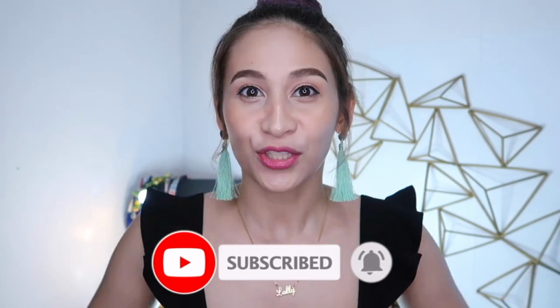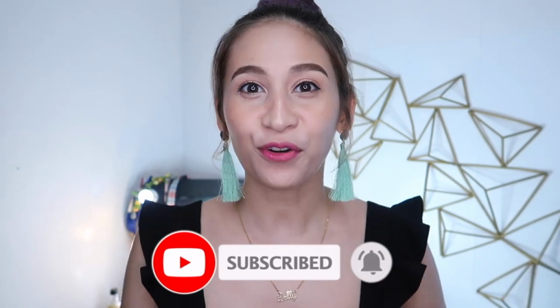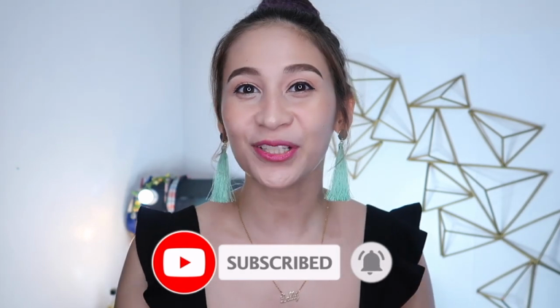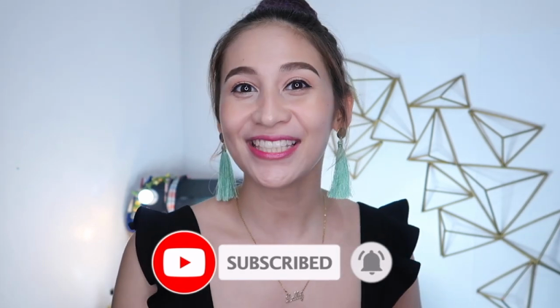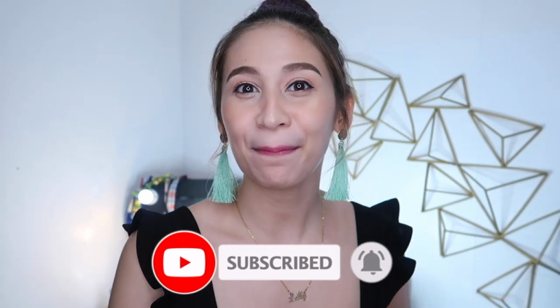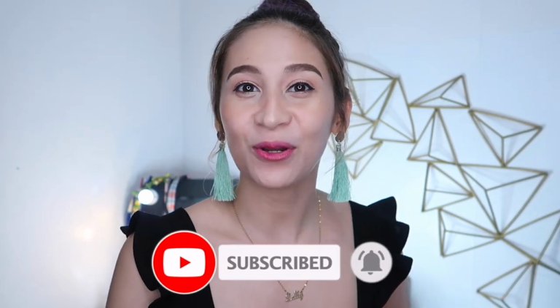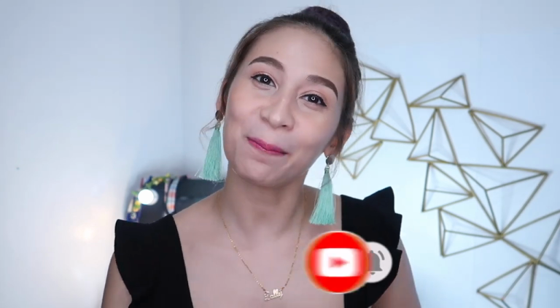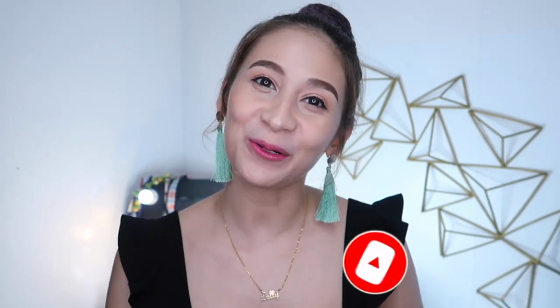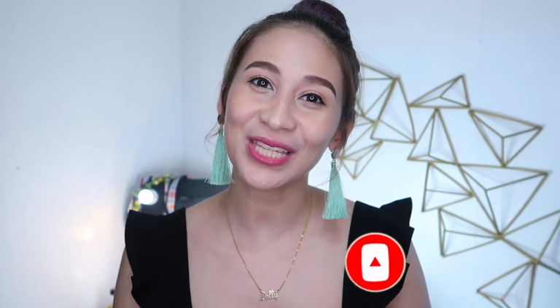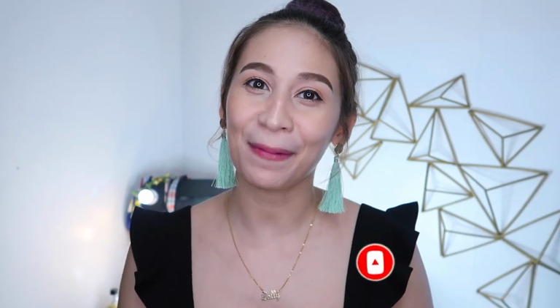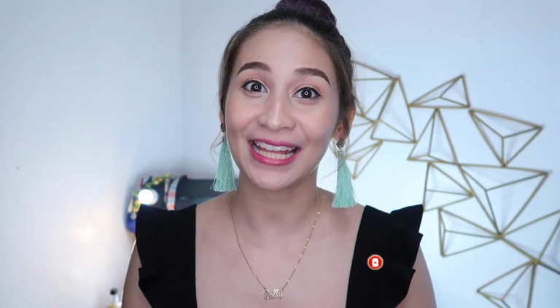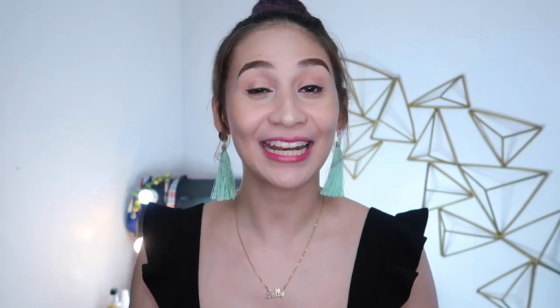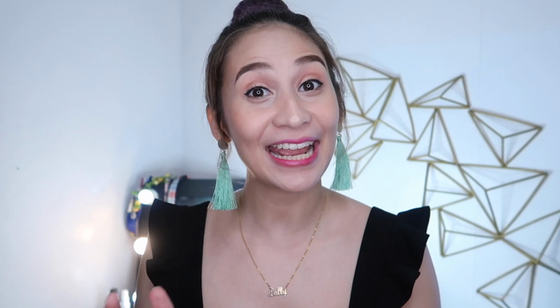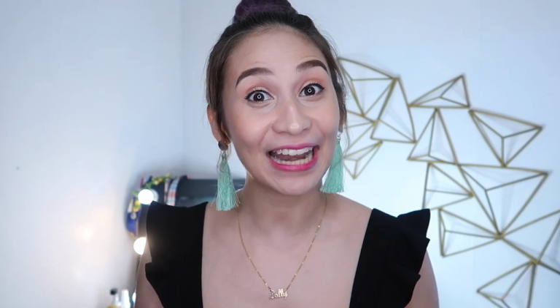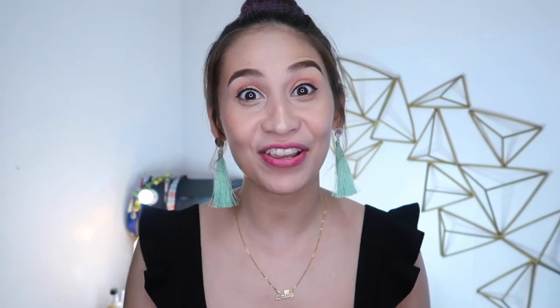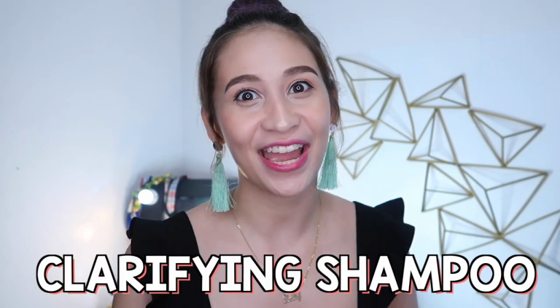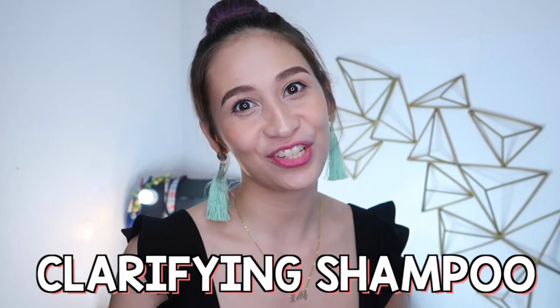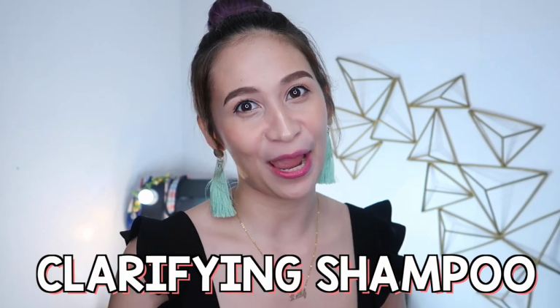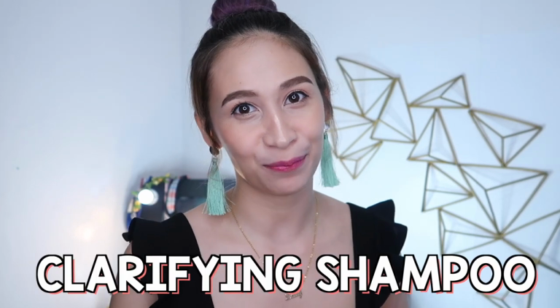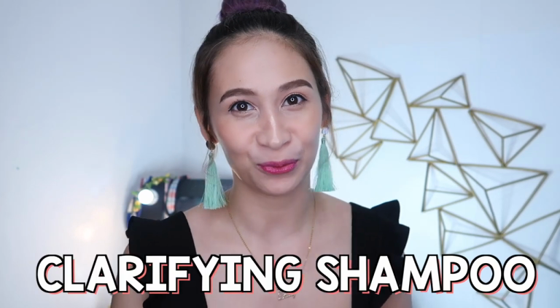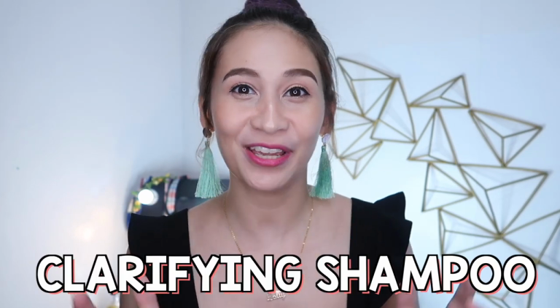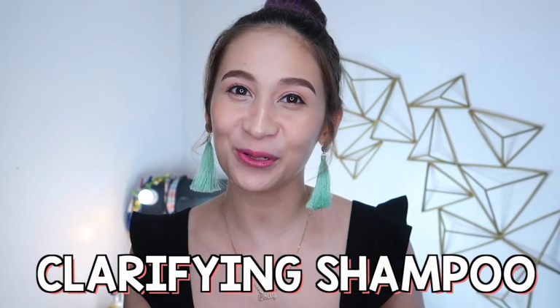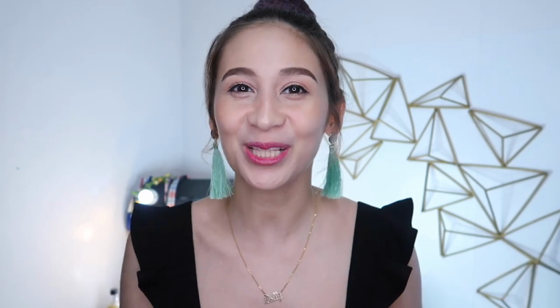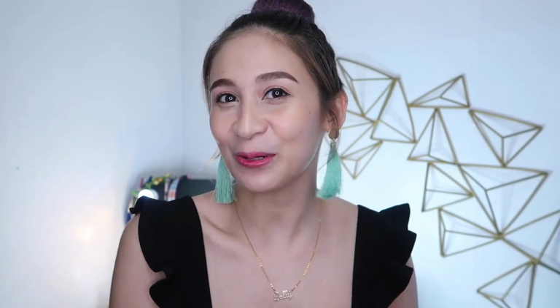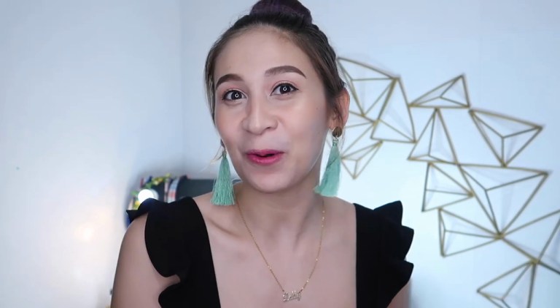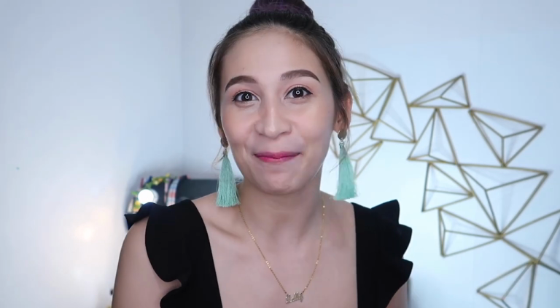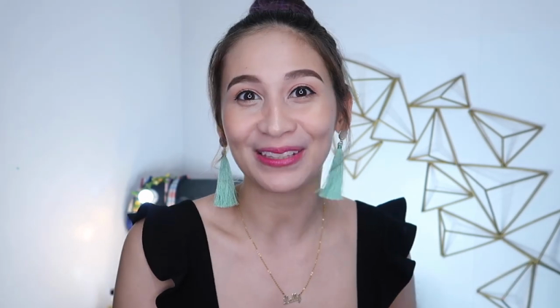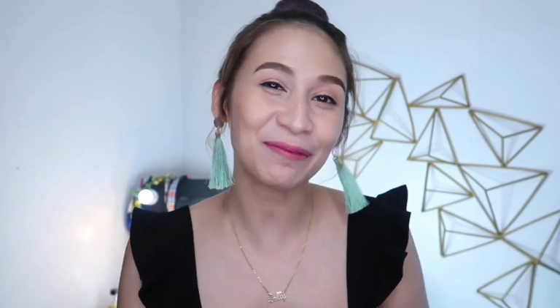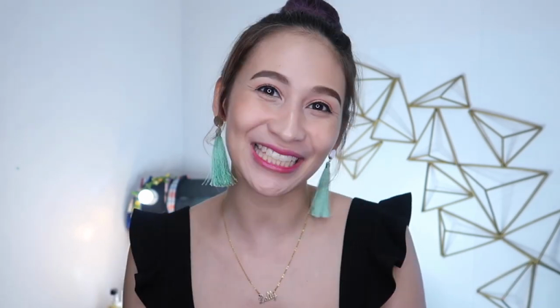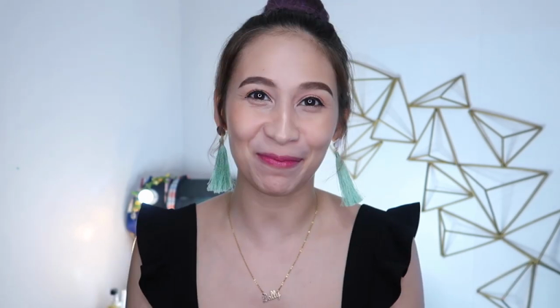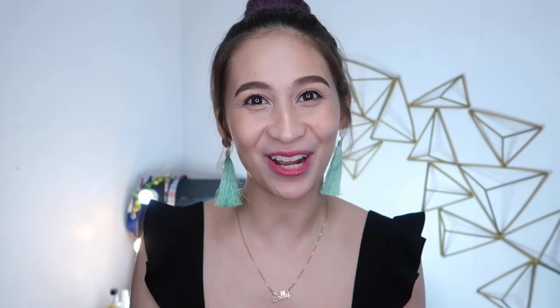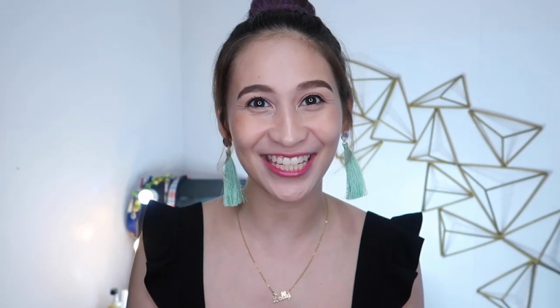So for today's episode, let's talk about clarifying shampoo. If you want to know more about it, please keep on watching!